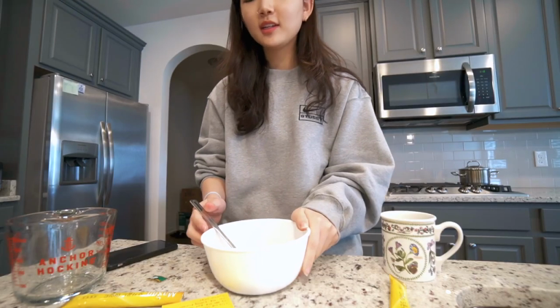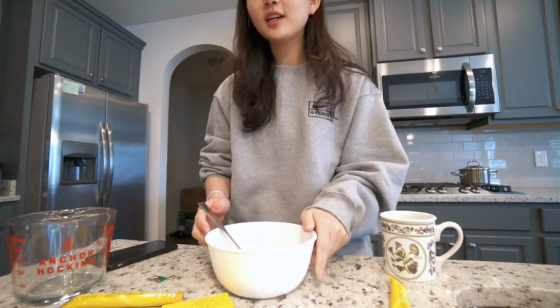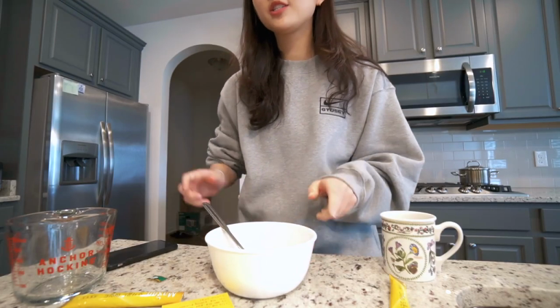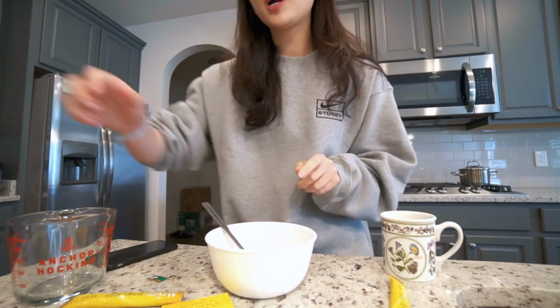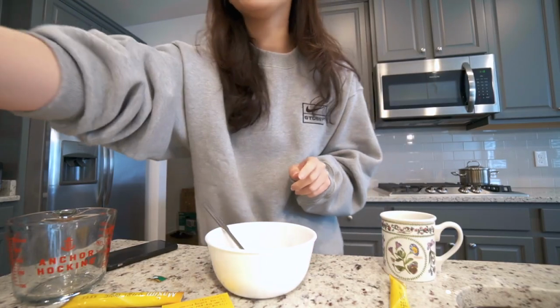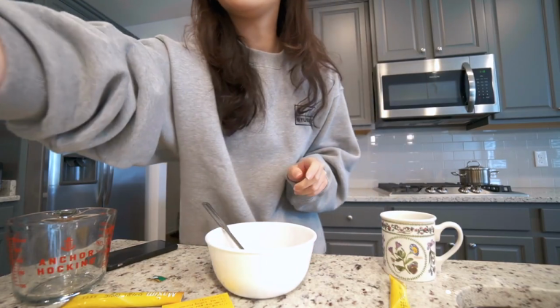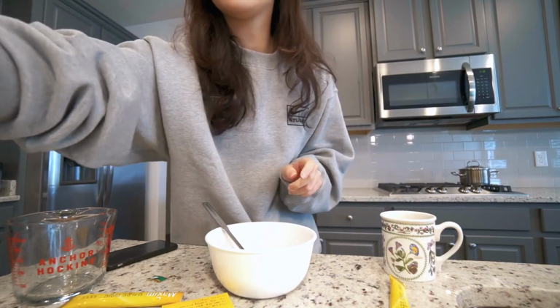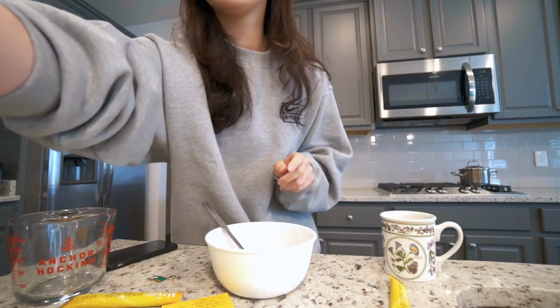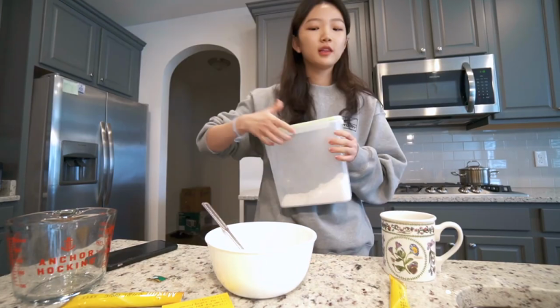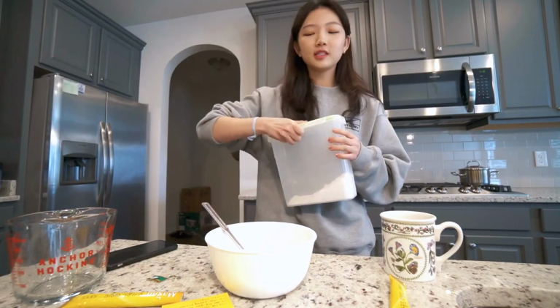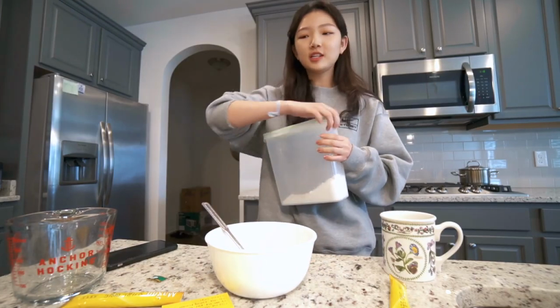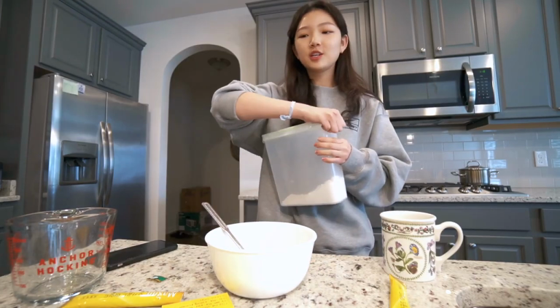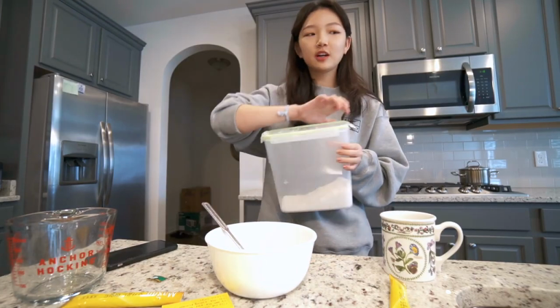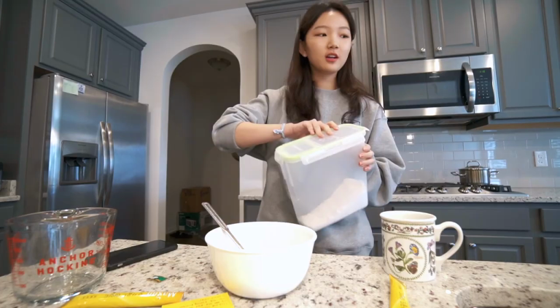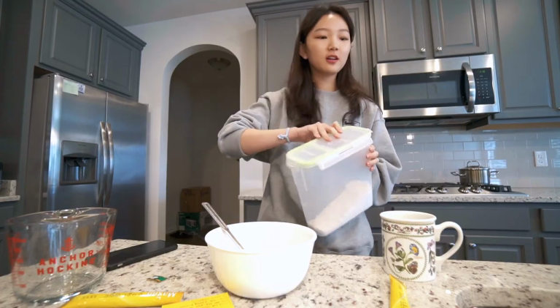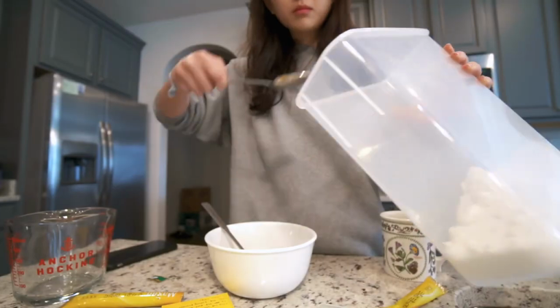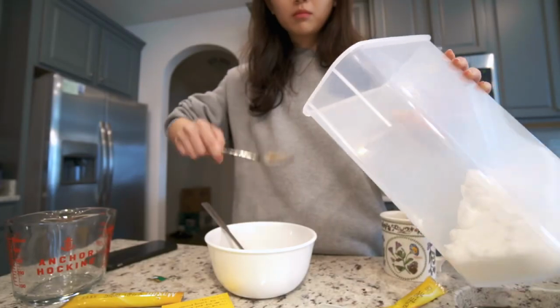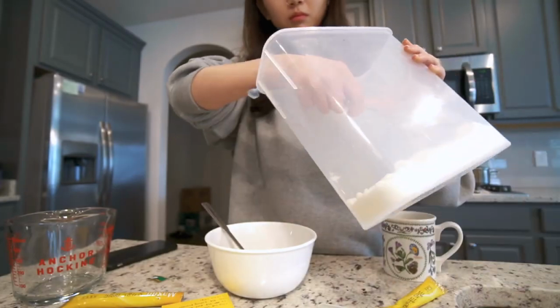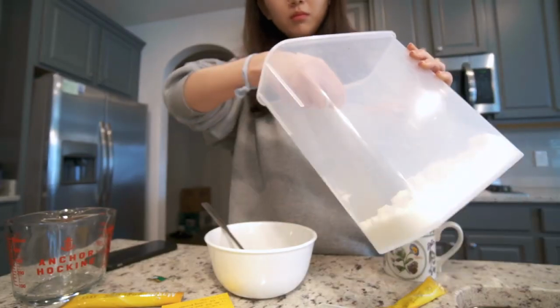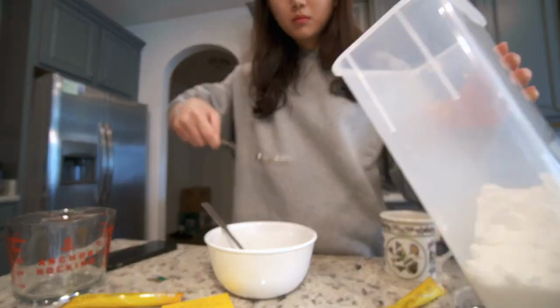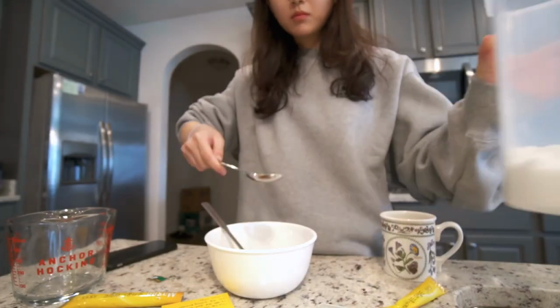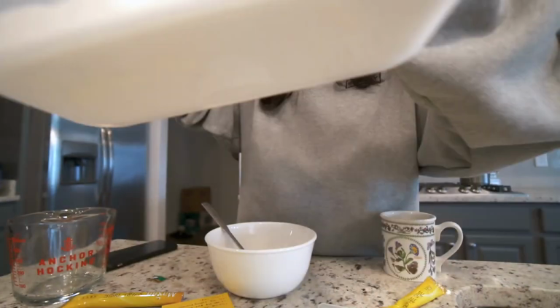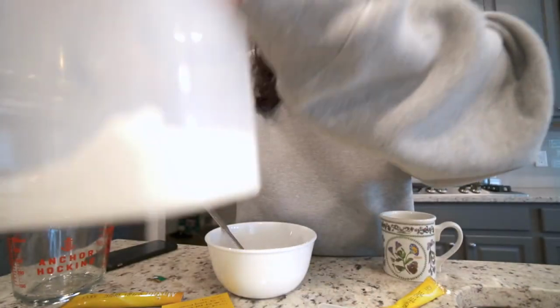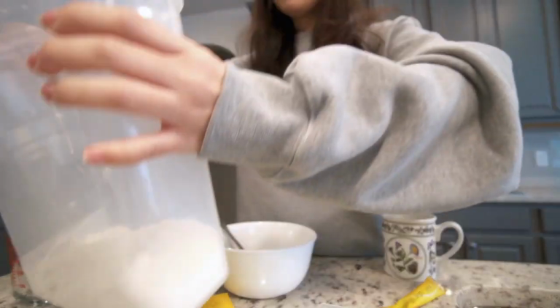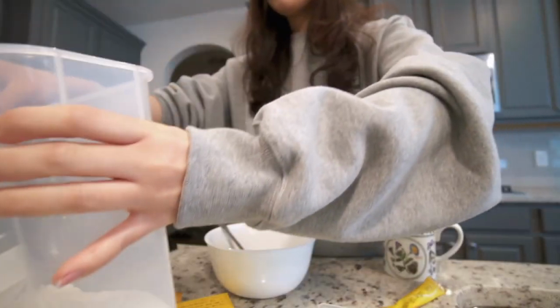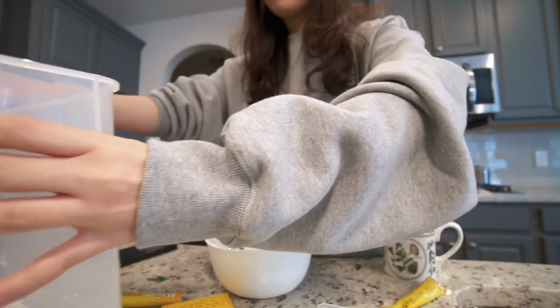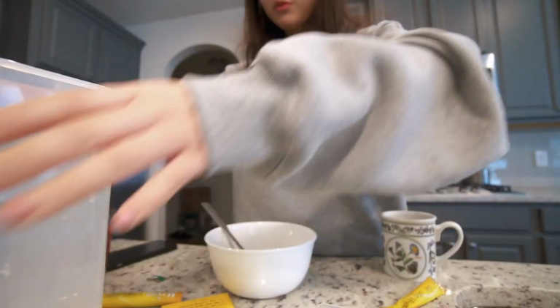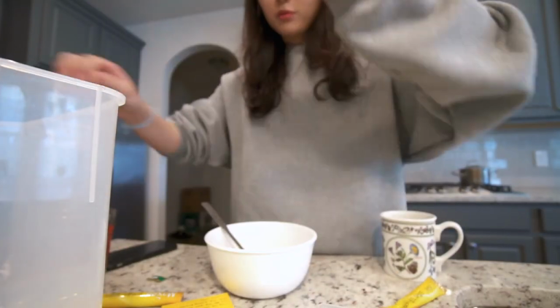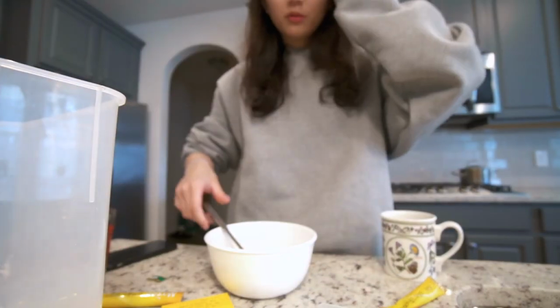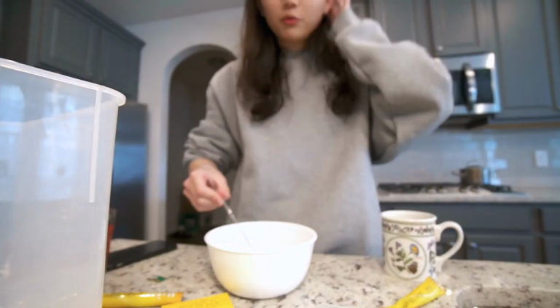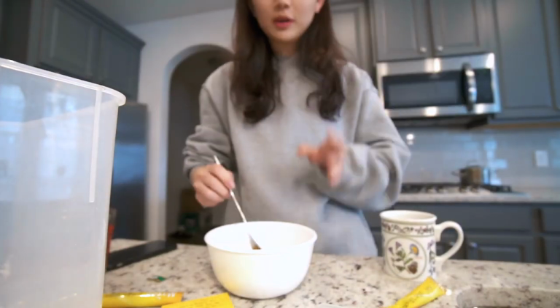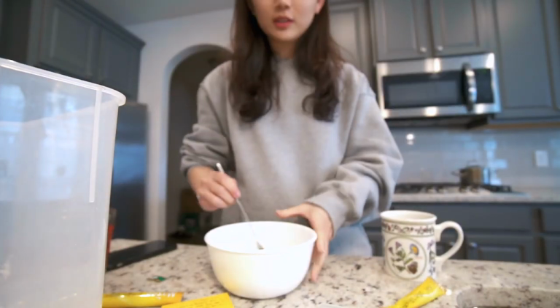I didn't add sugar — I'm an idiot. Let's add sugar. Now we mix.